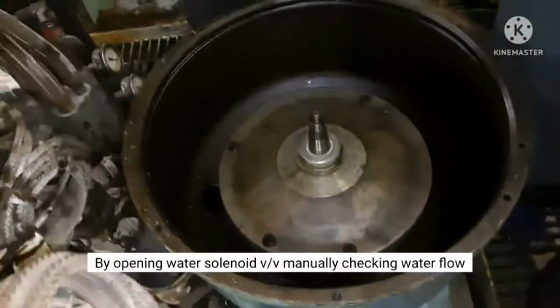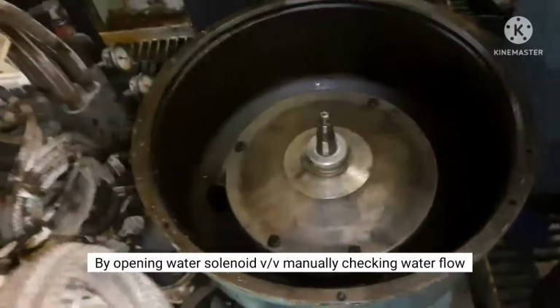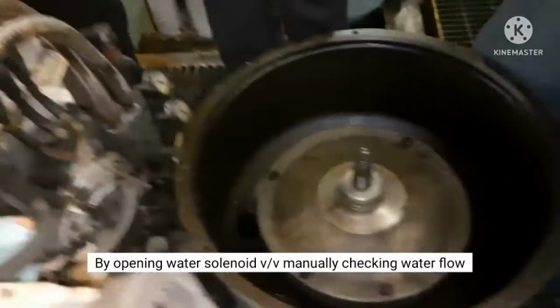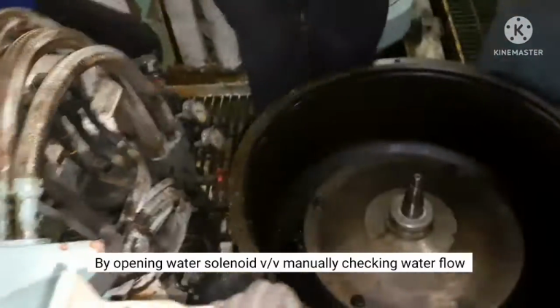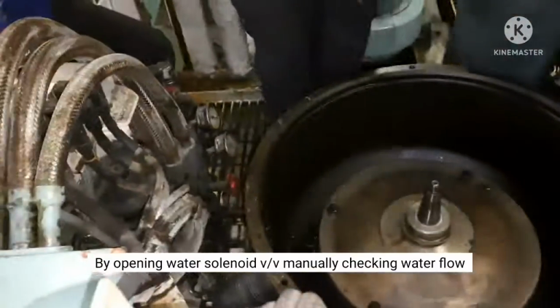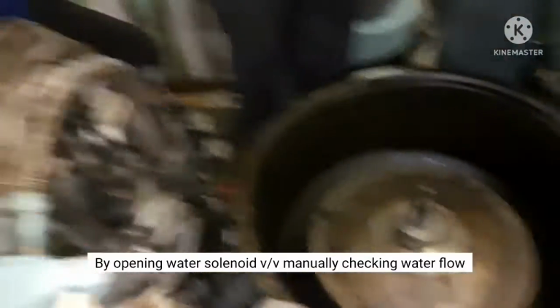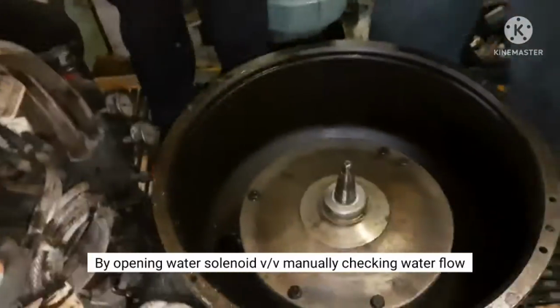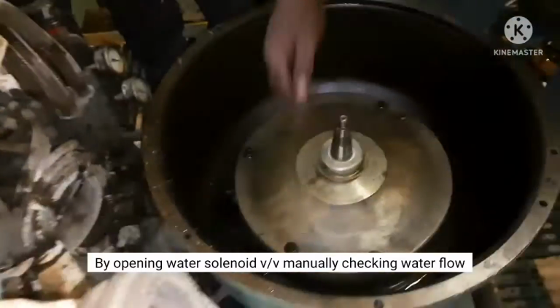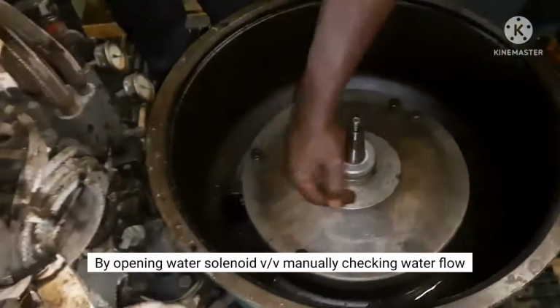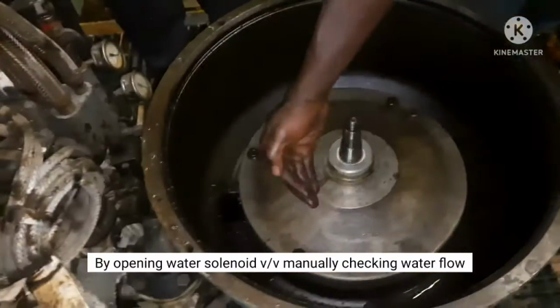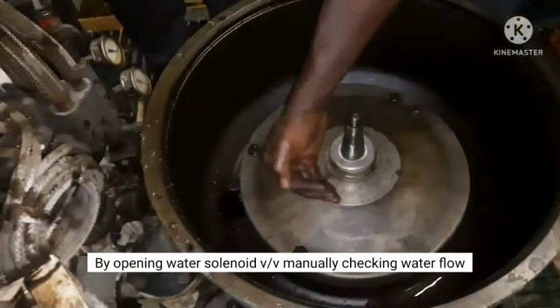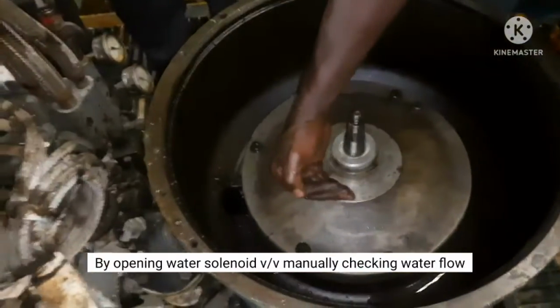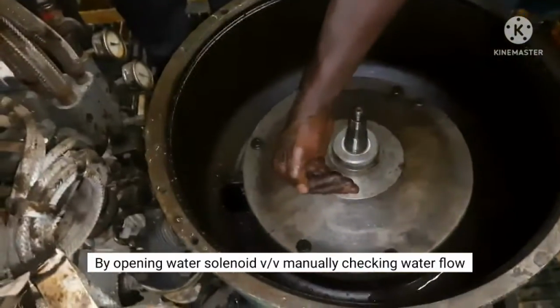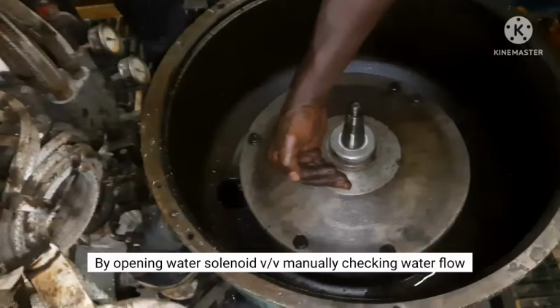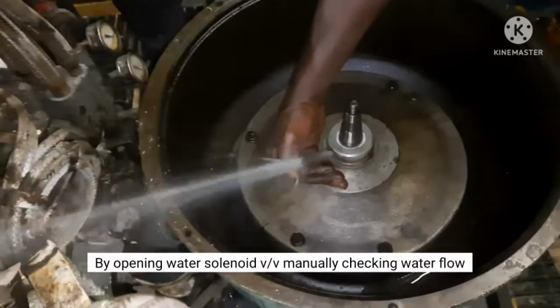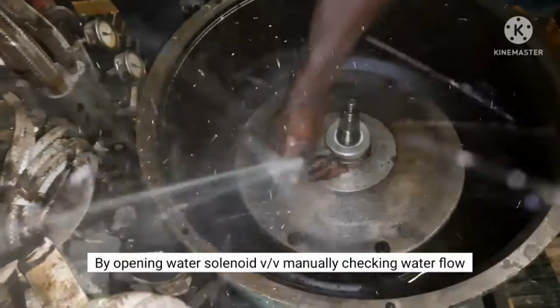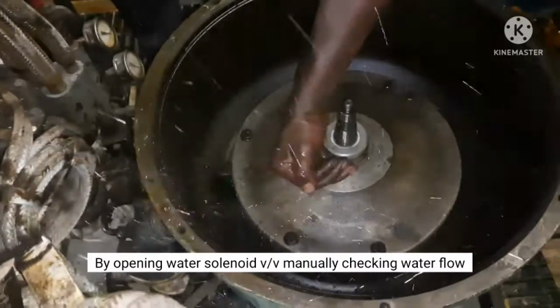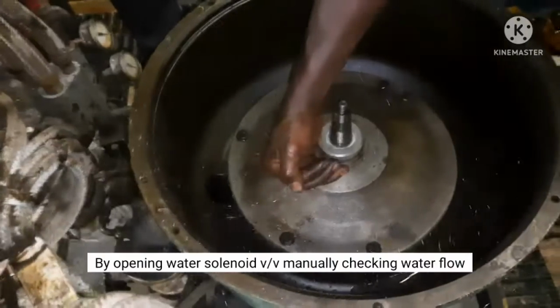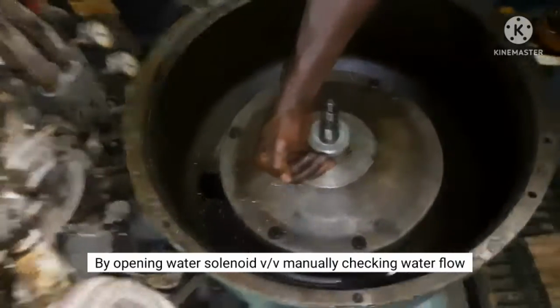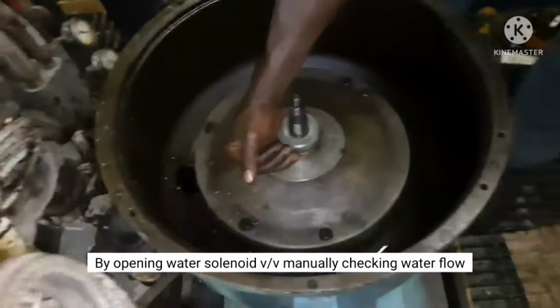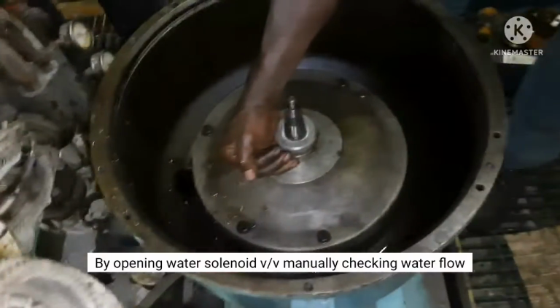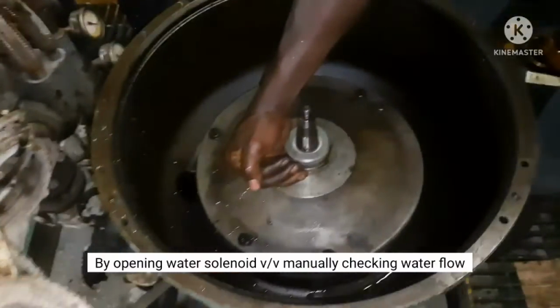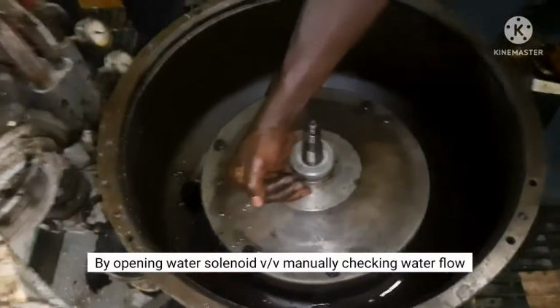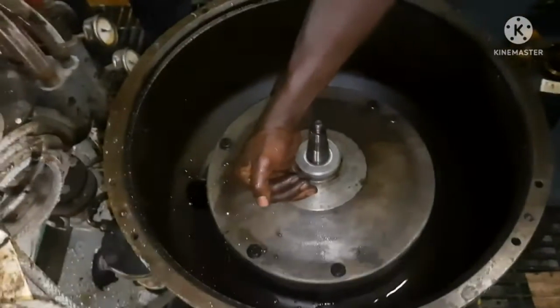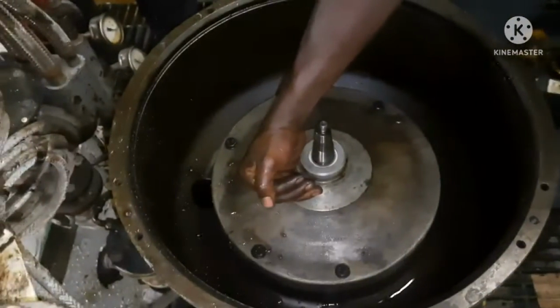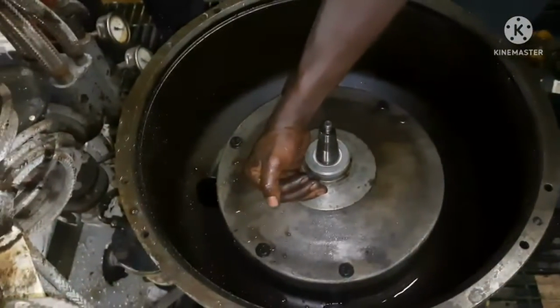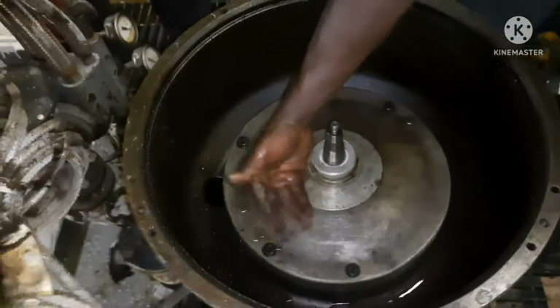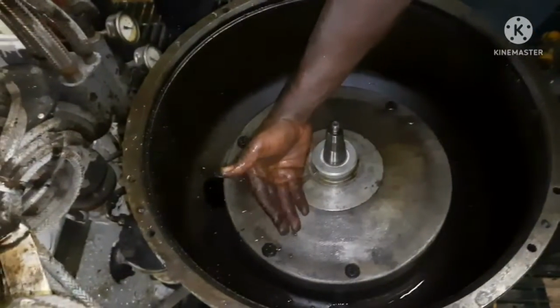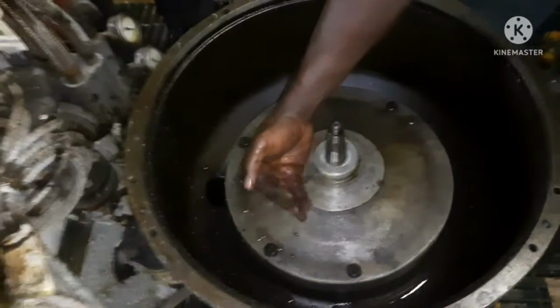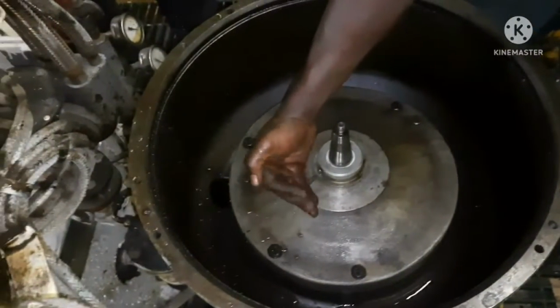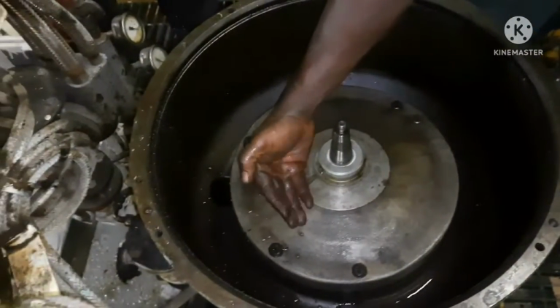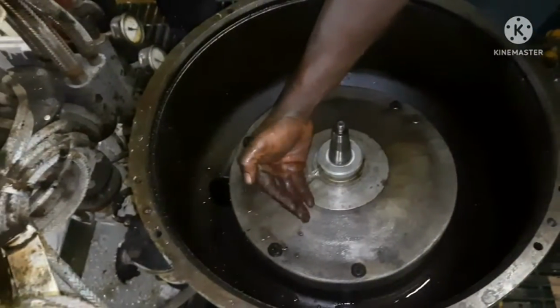The operating water solenoid valve is manually operated to check the water flow.